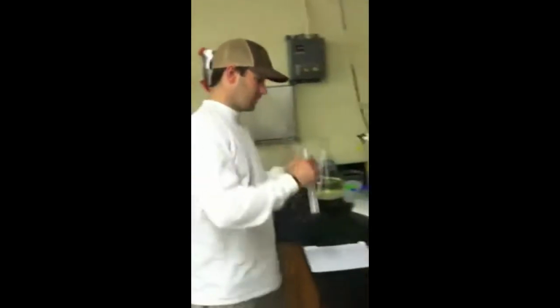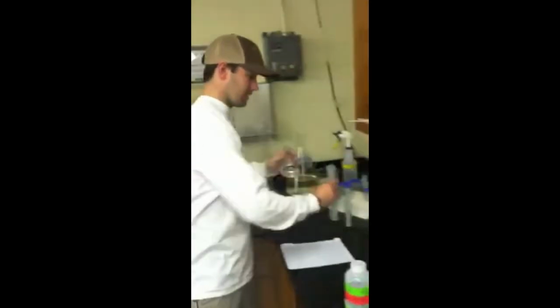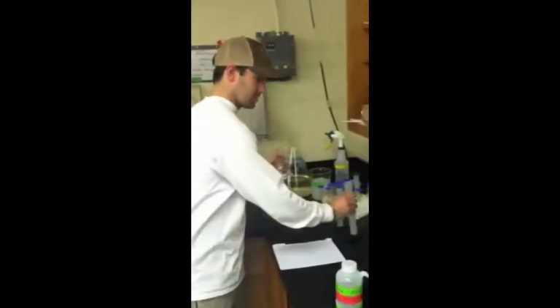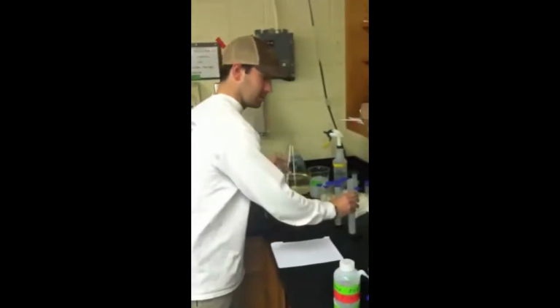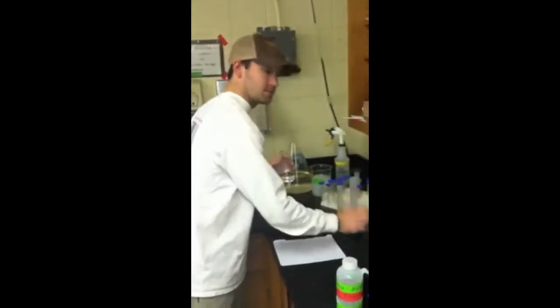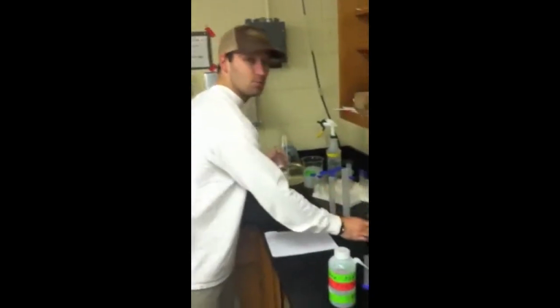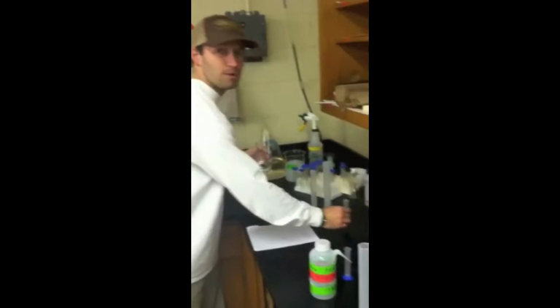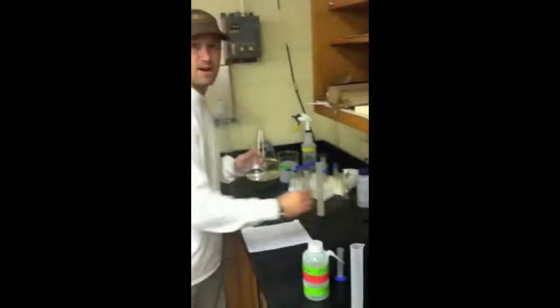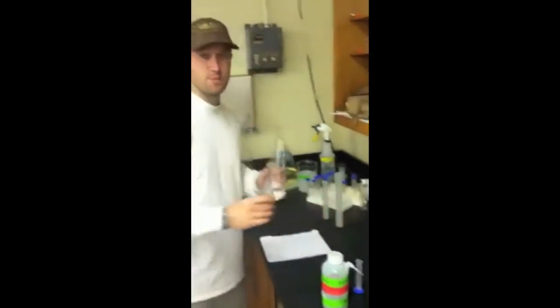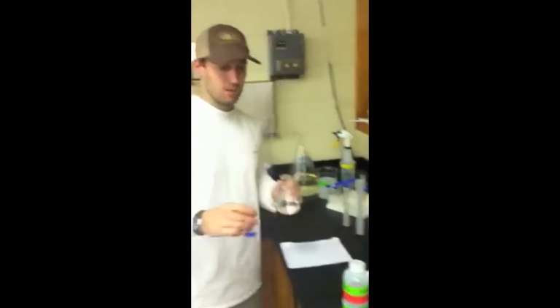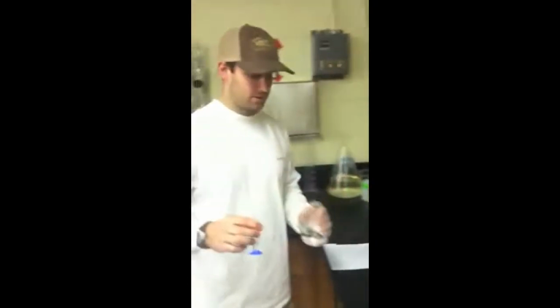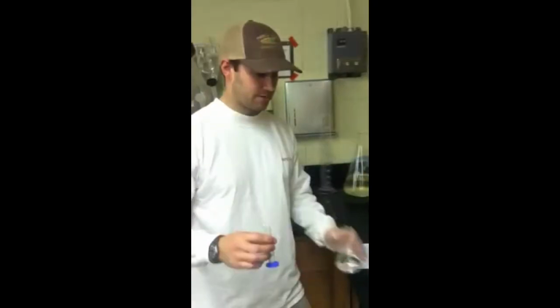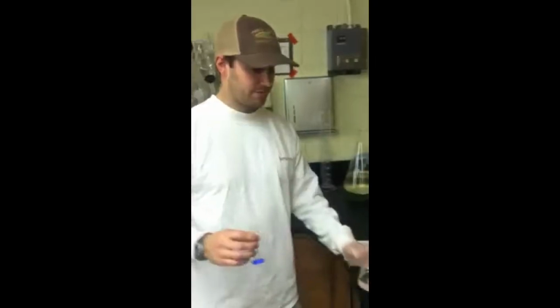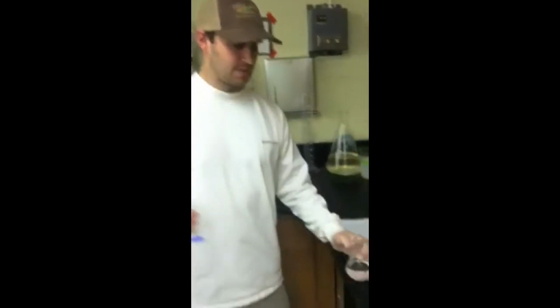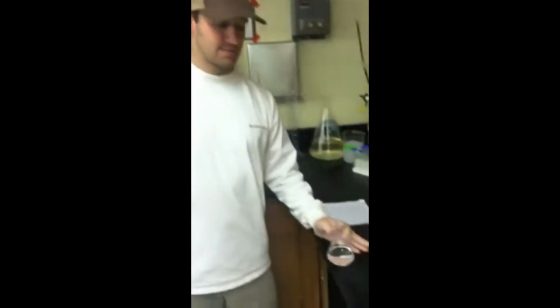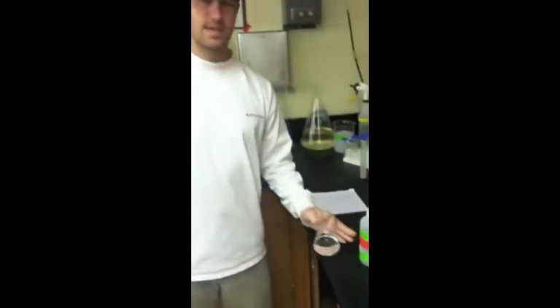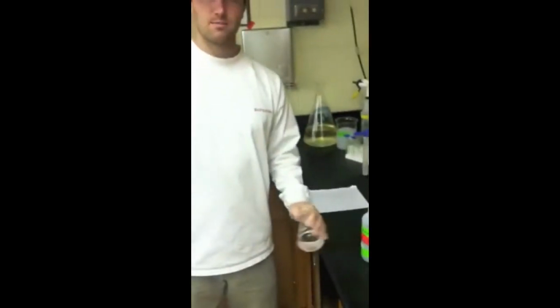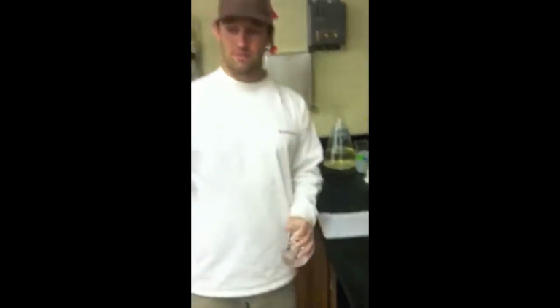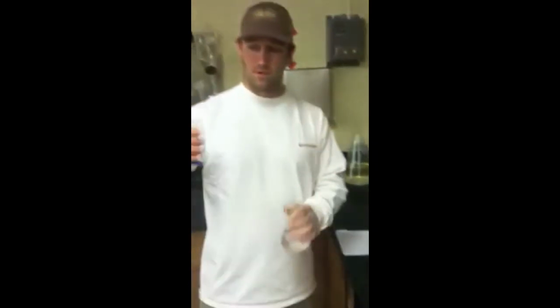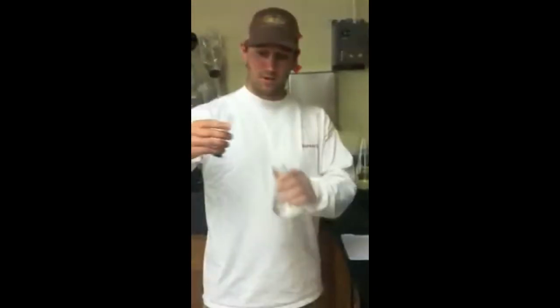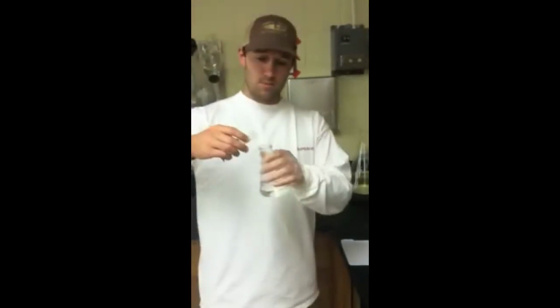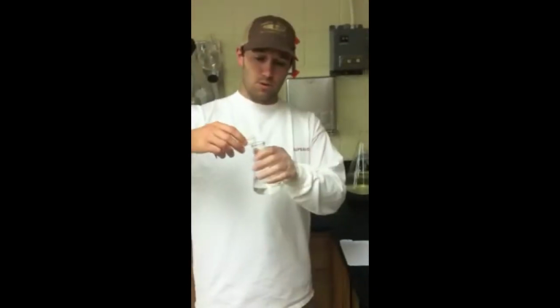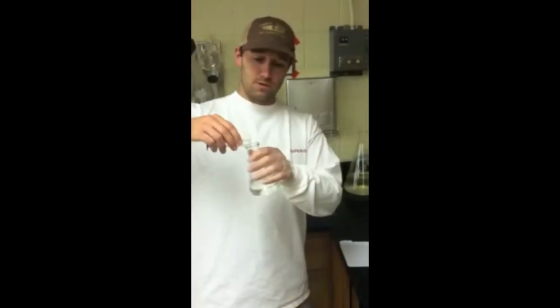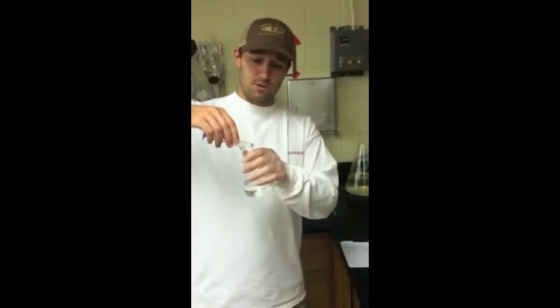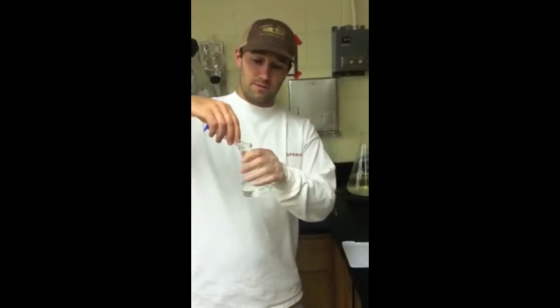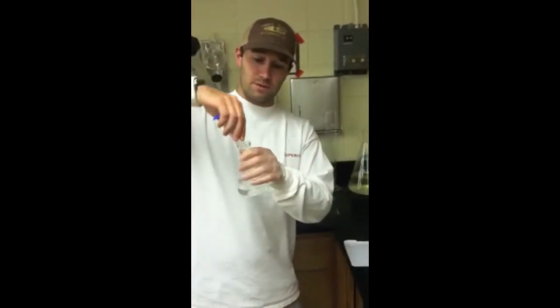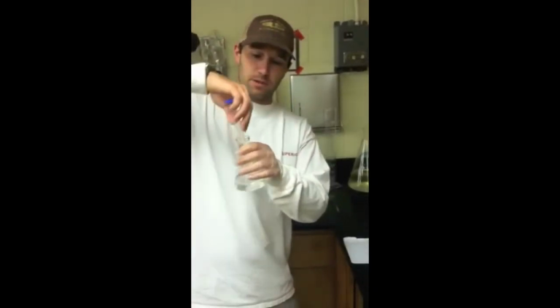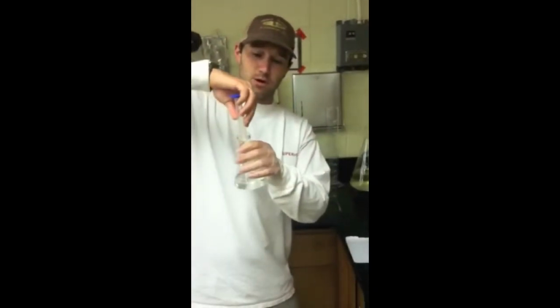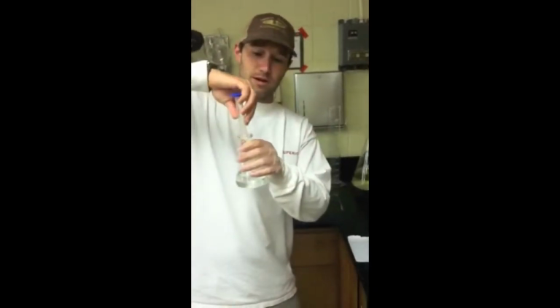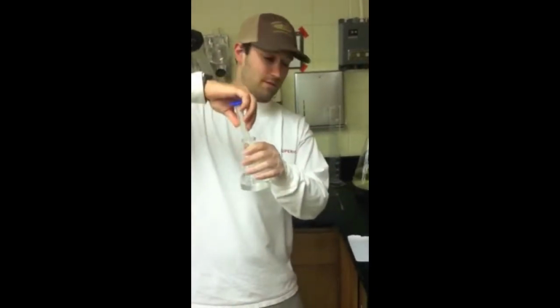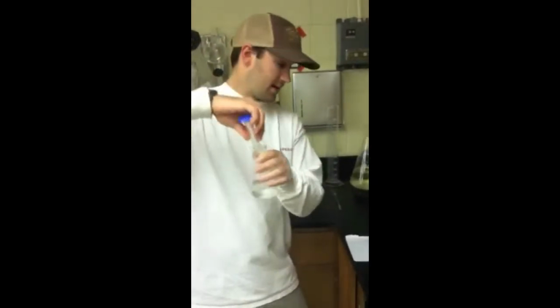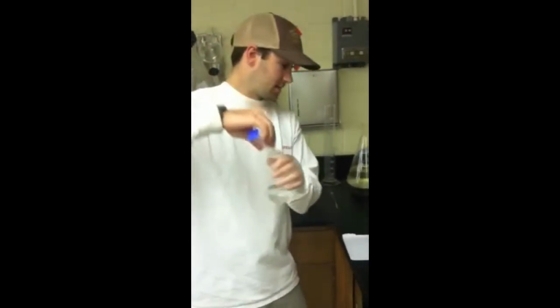Next, you need 2.5 mL of 50X TAE buffer, poured into the 250 mL Erlenmeyer flask.